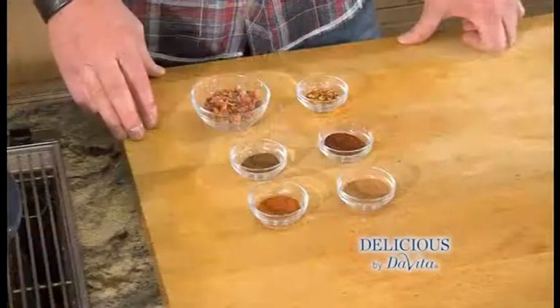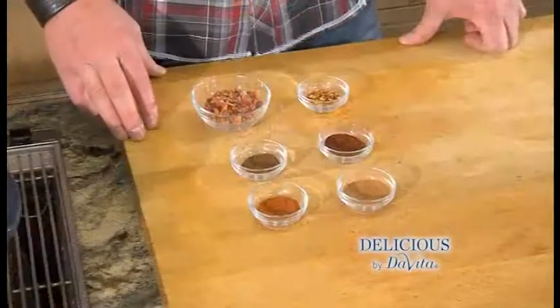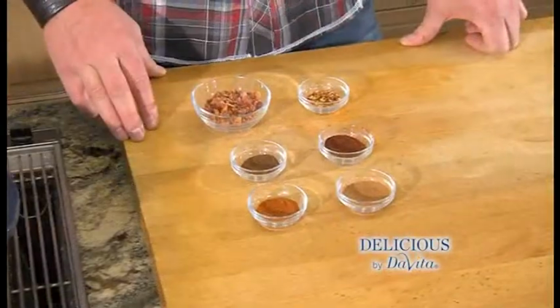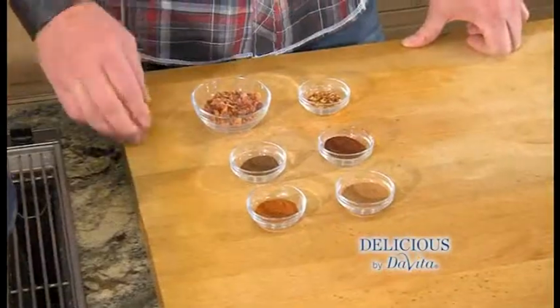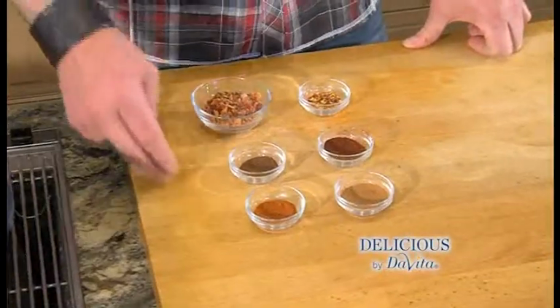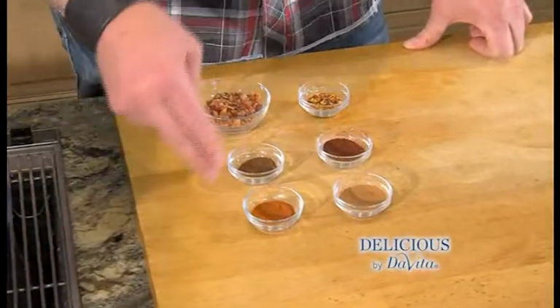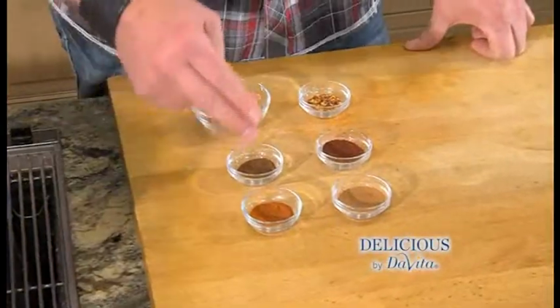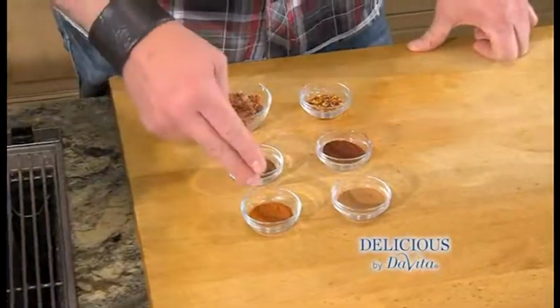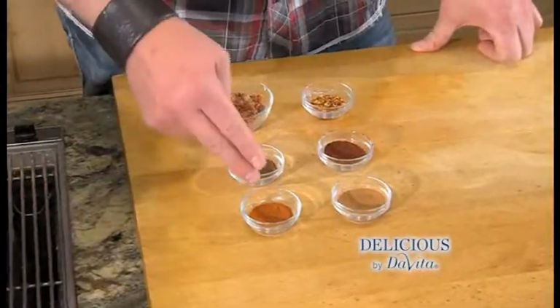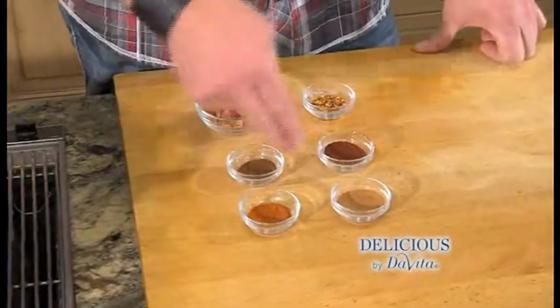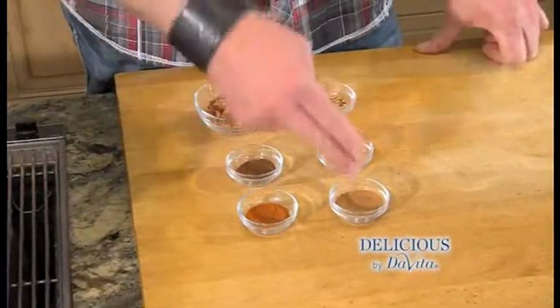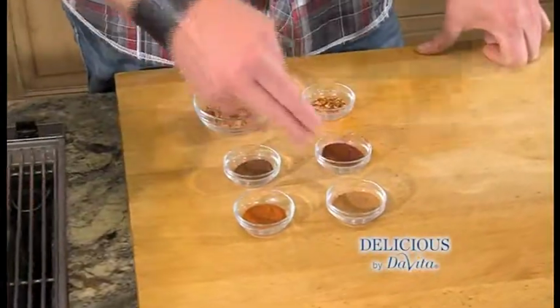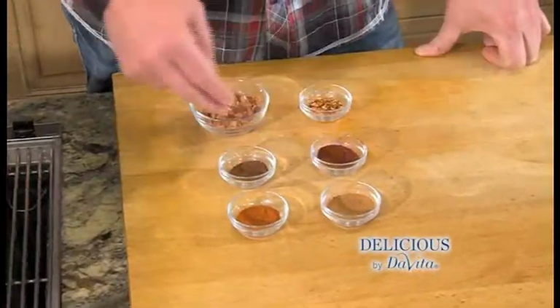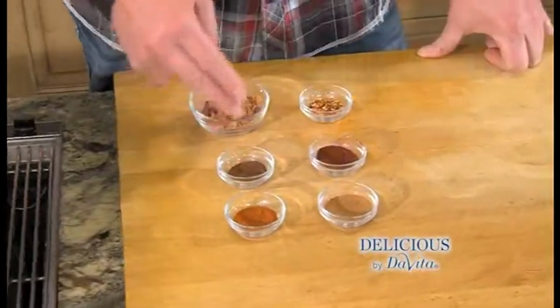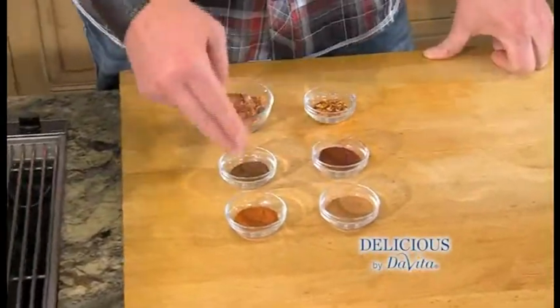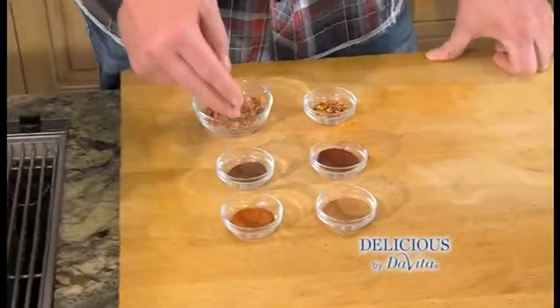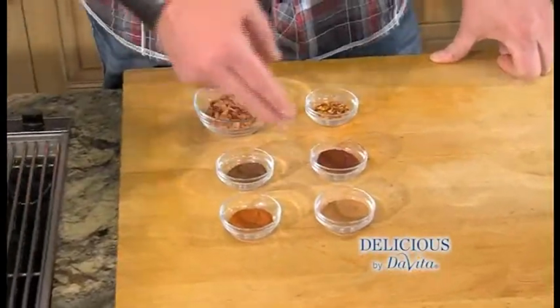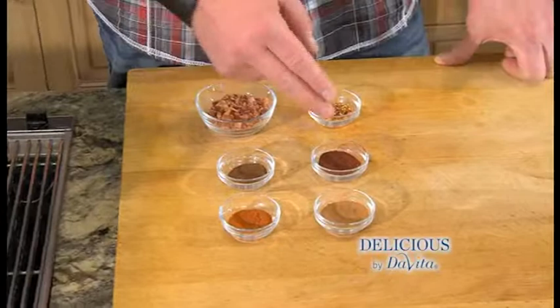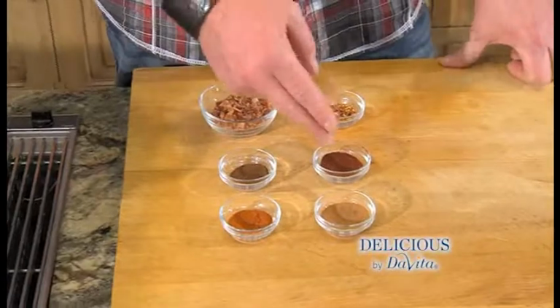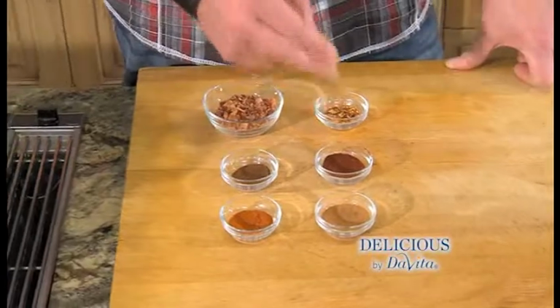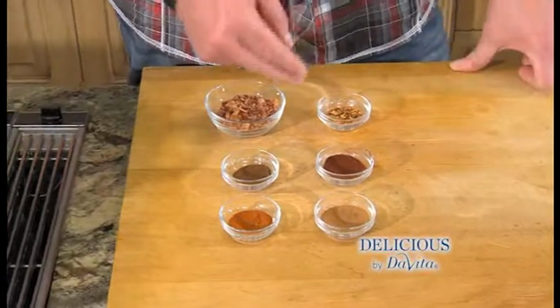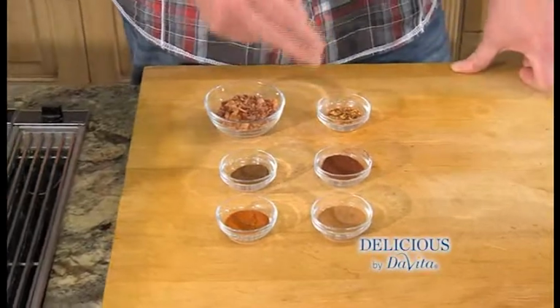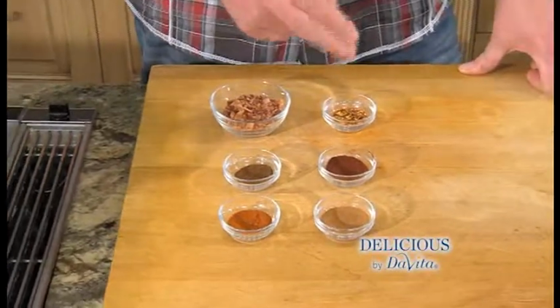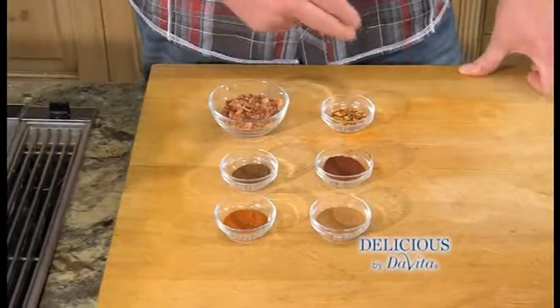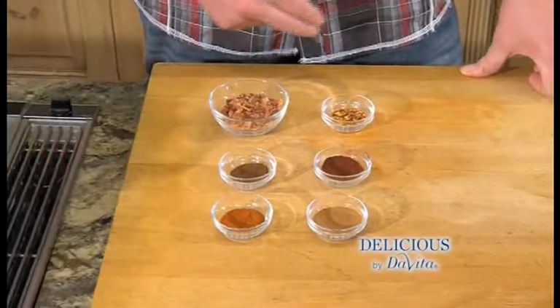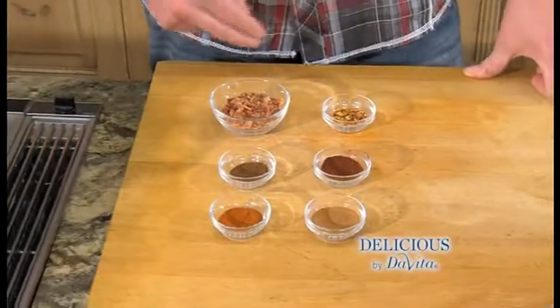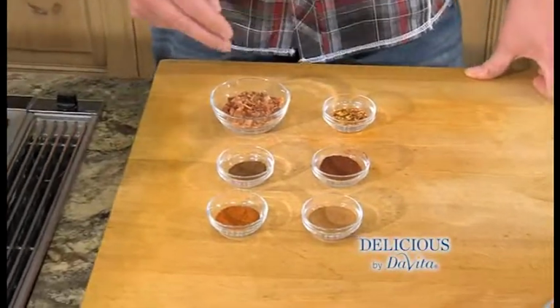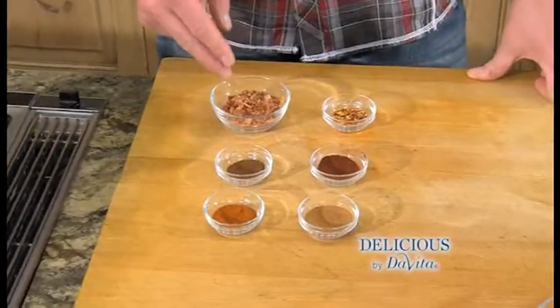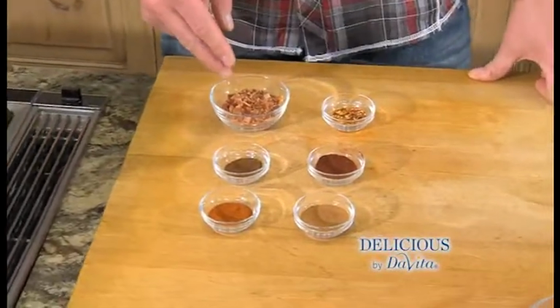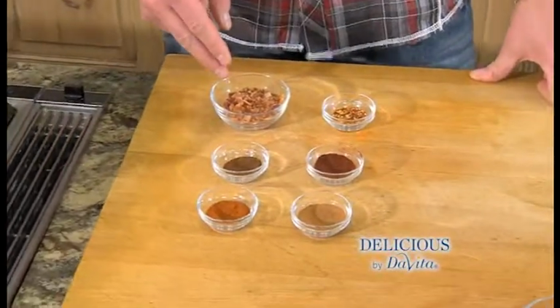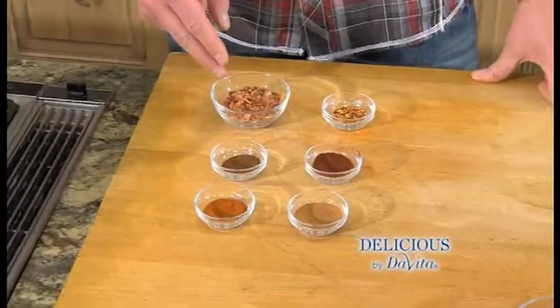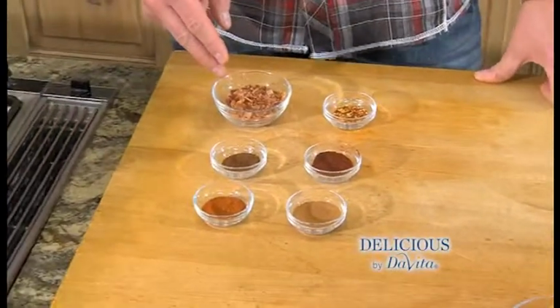To season our stew, we're using paprika, cinnamon, ground cloves, chili powder, red pepper flakes, and bacon.